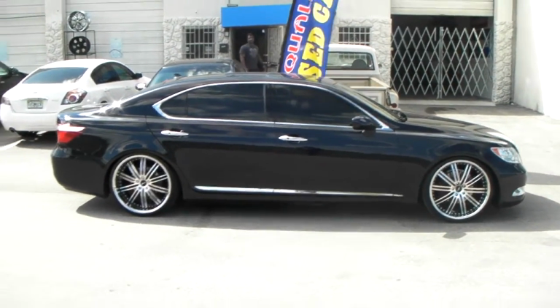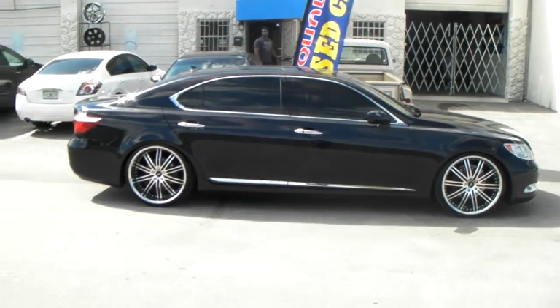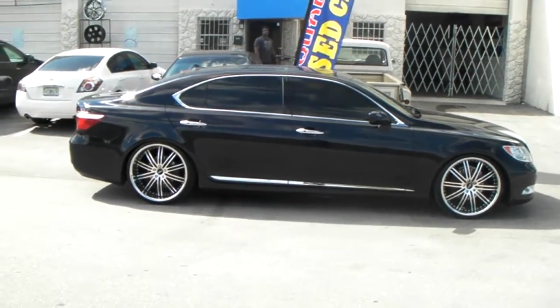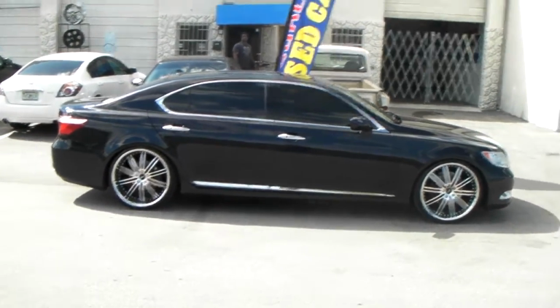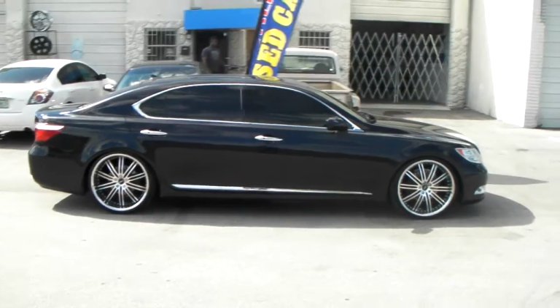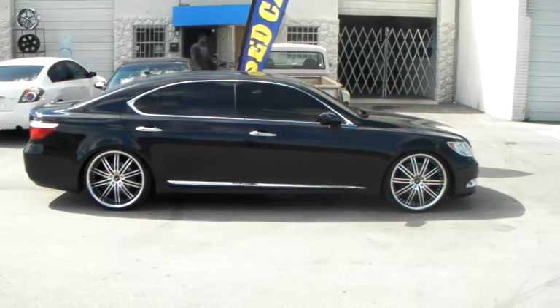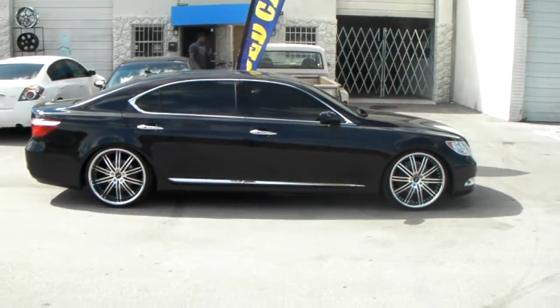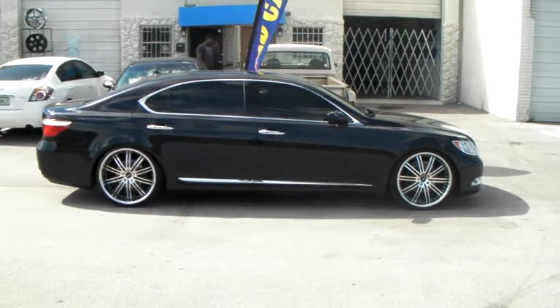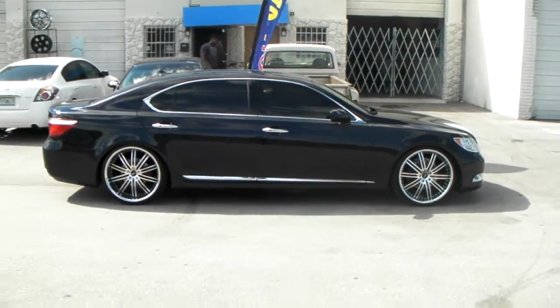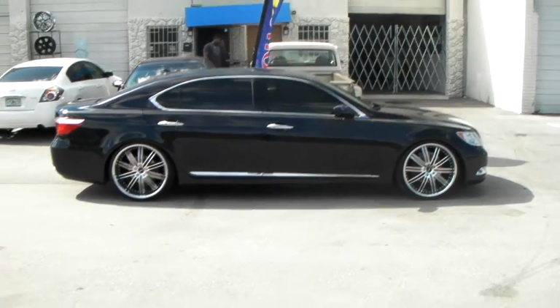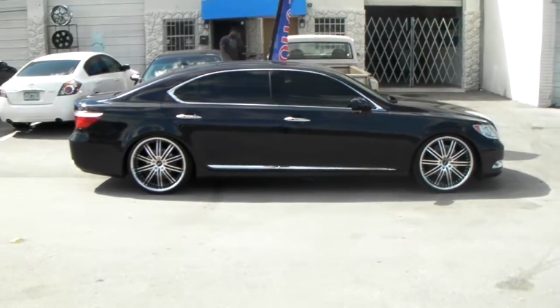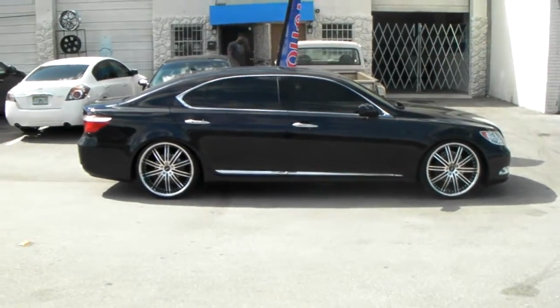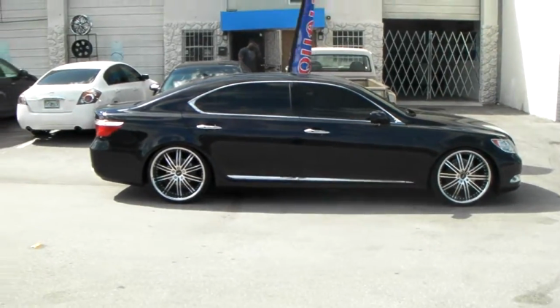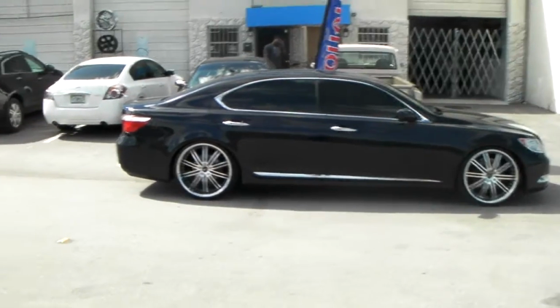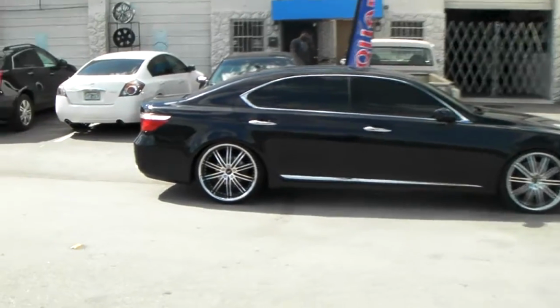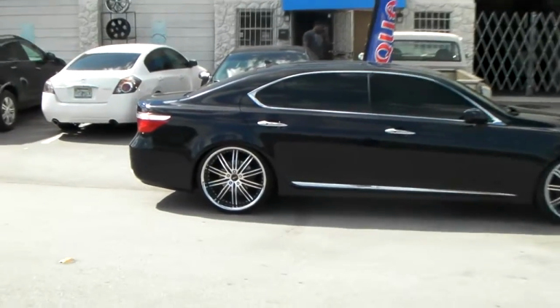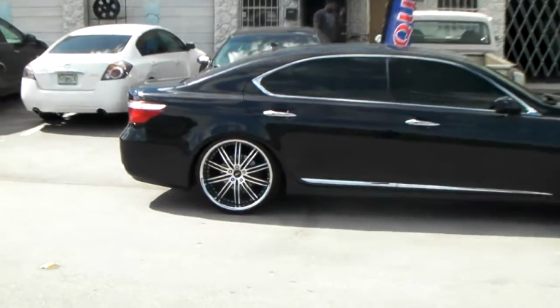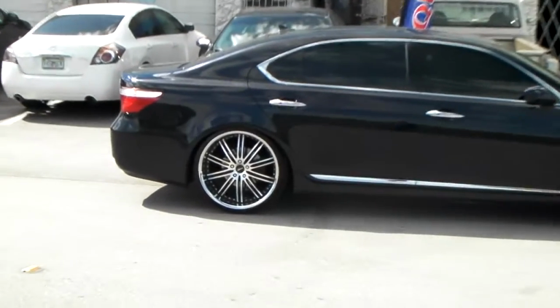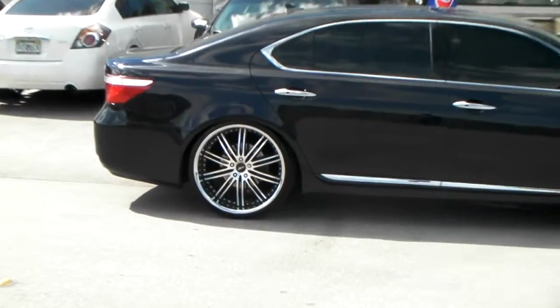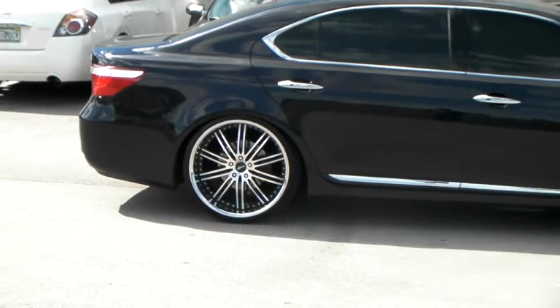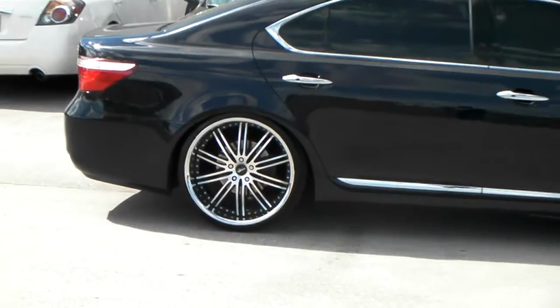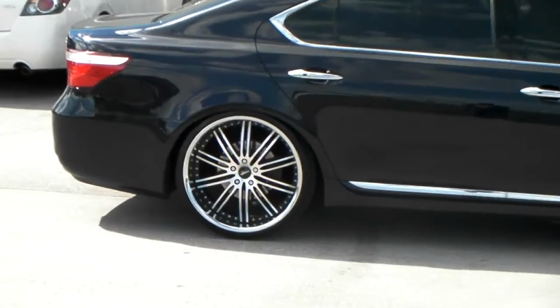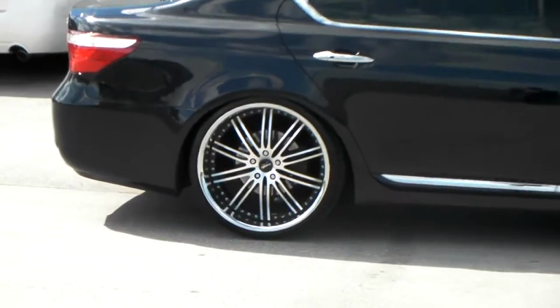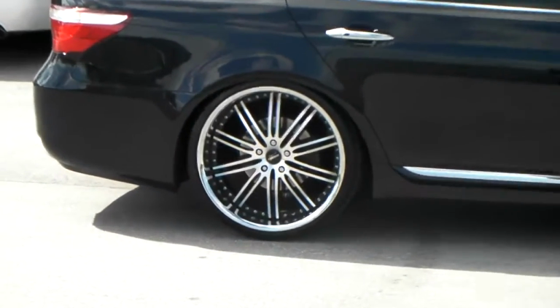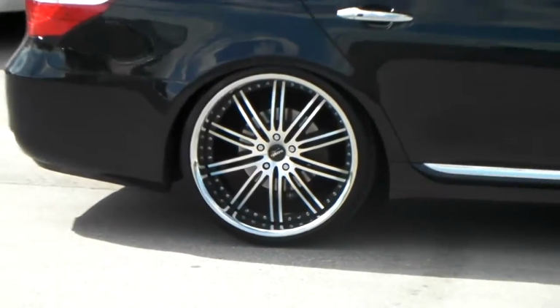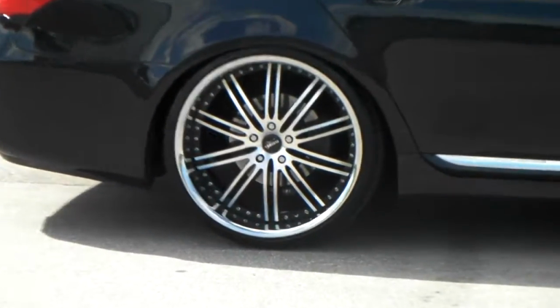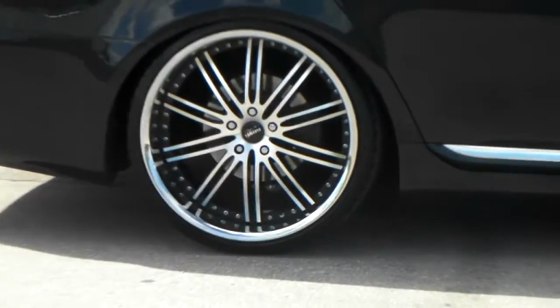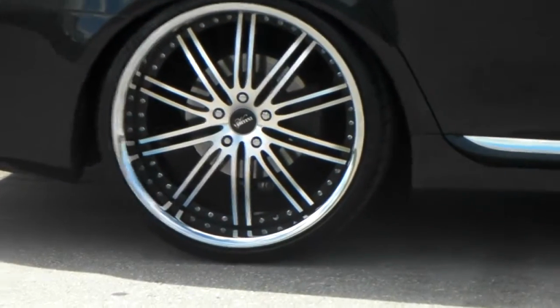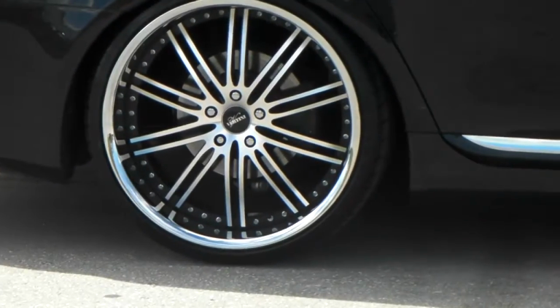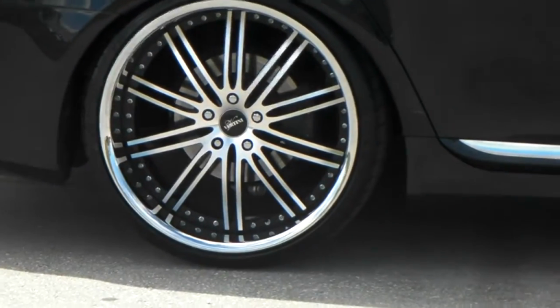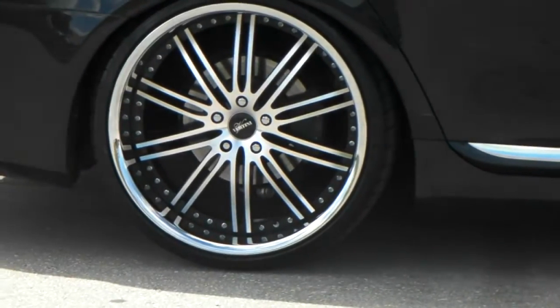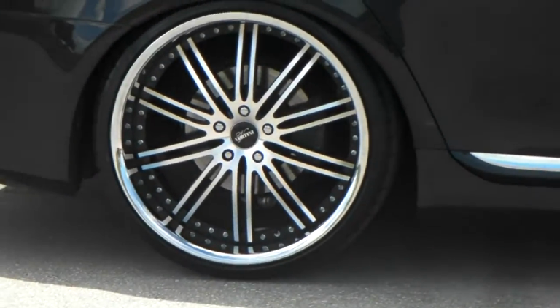Came out really nice — great looking wheel, great looking vehicle. It's a staggered setup, so you can see the really big lip in the back.